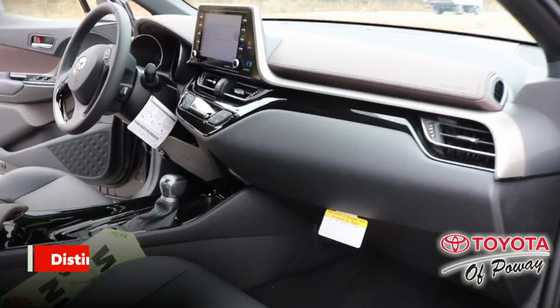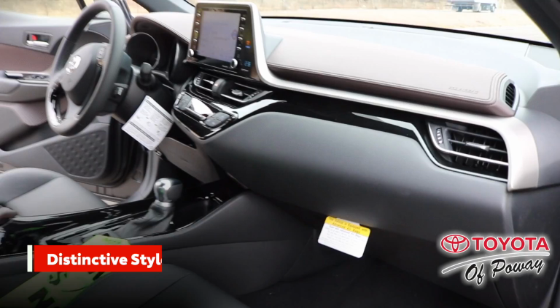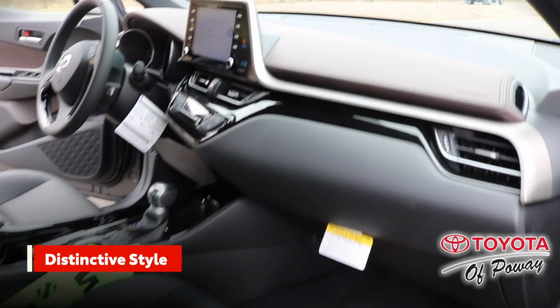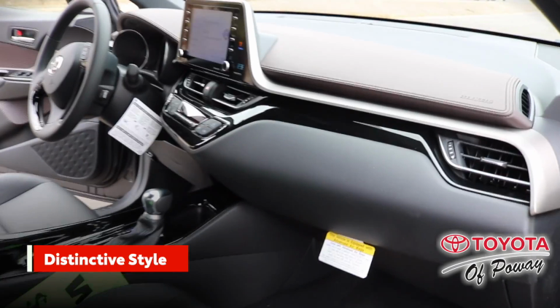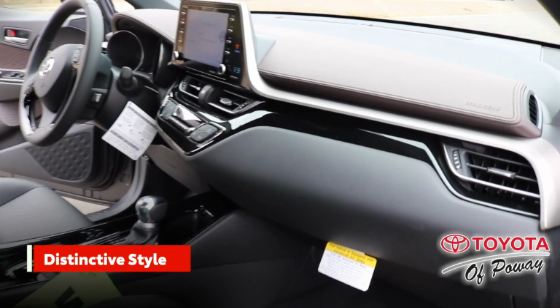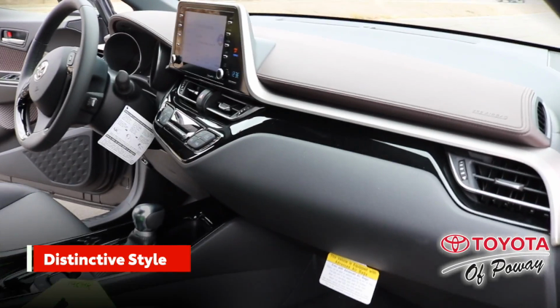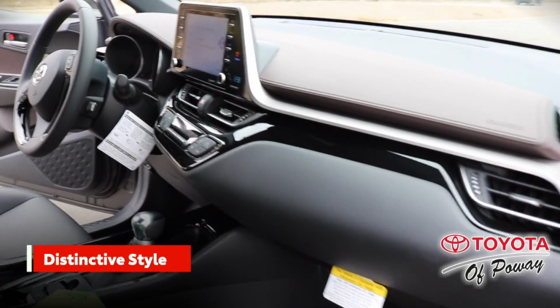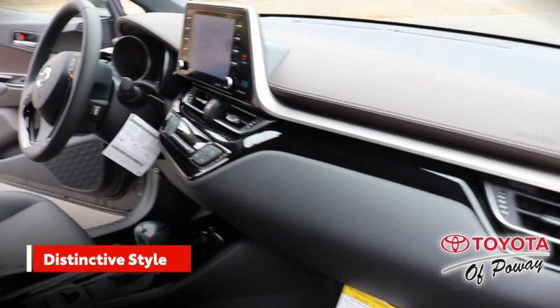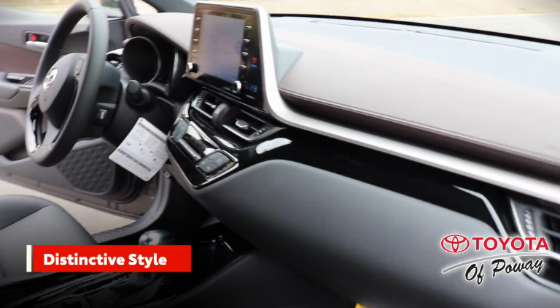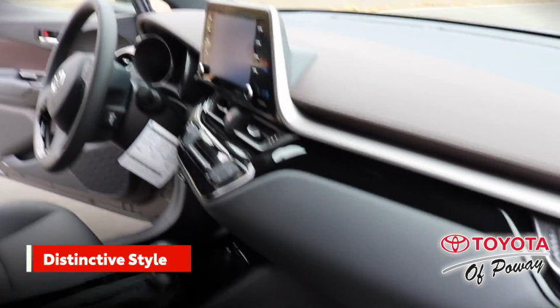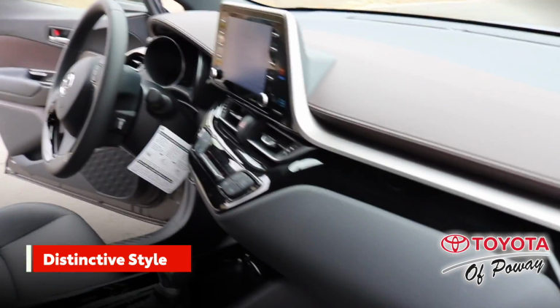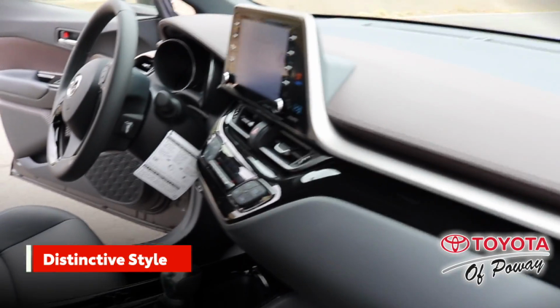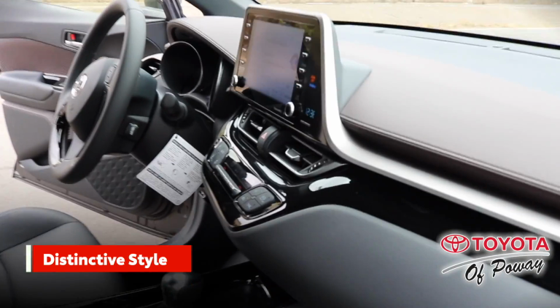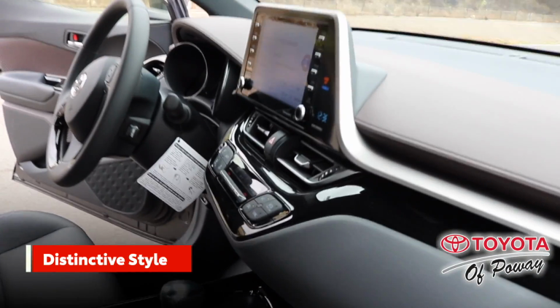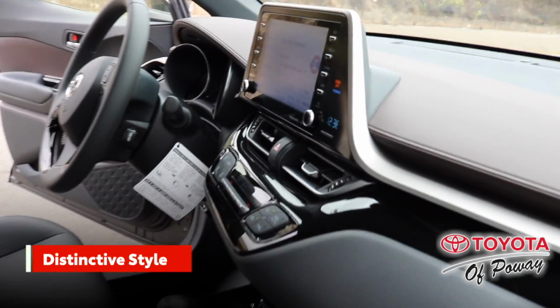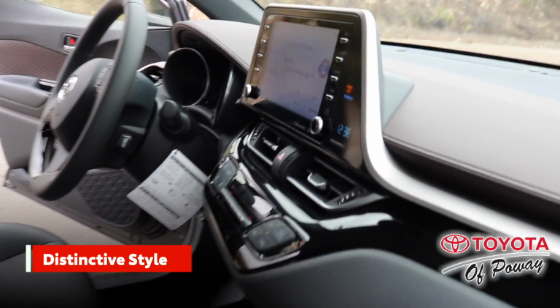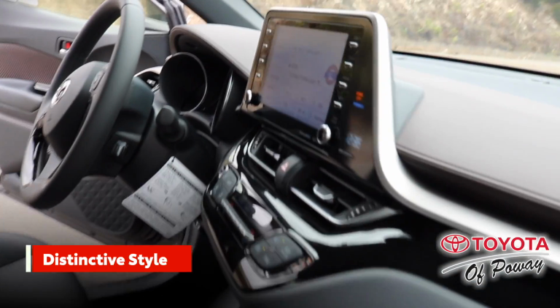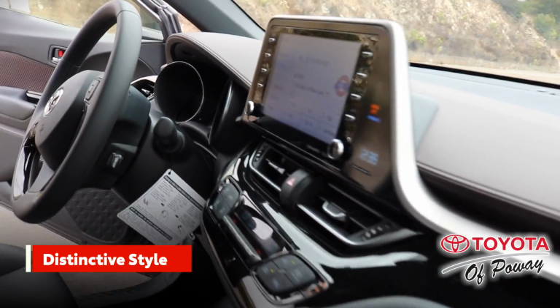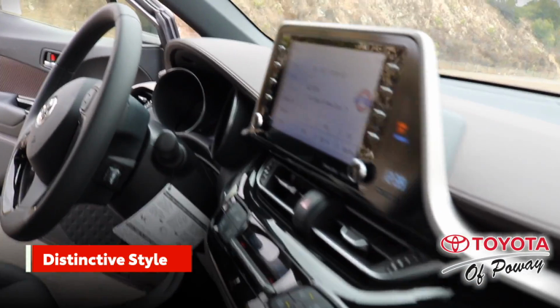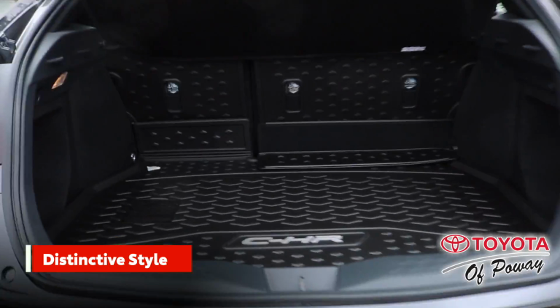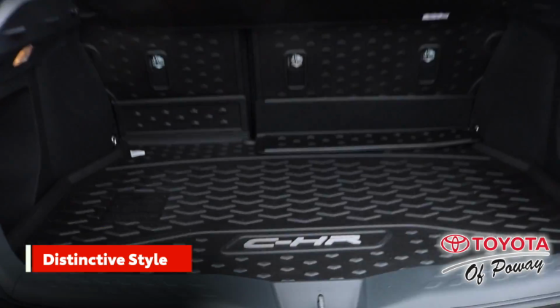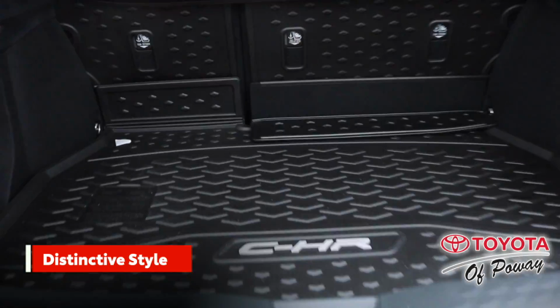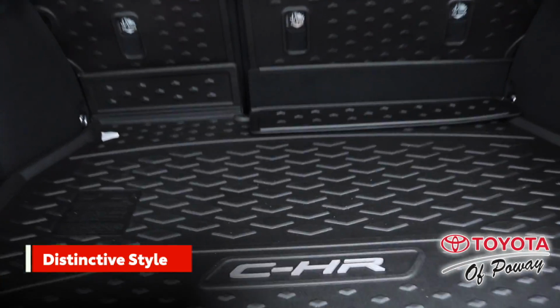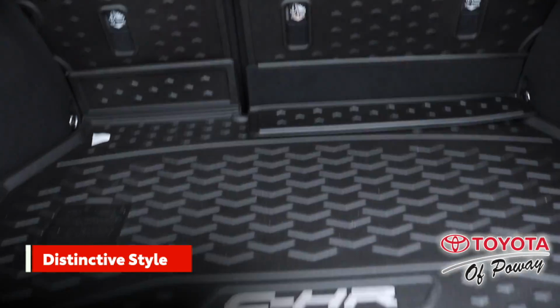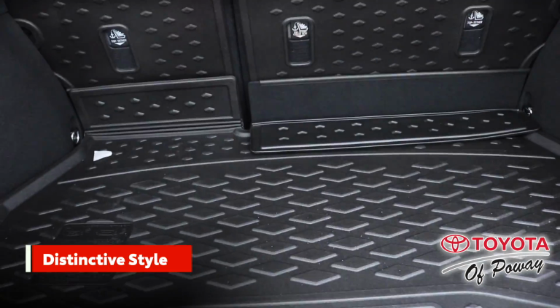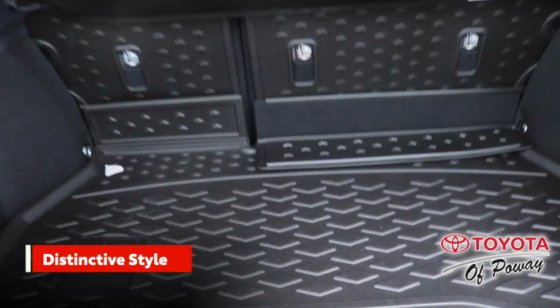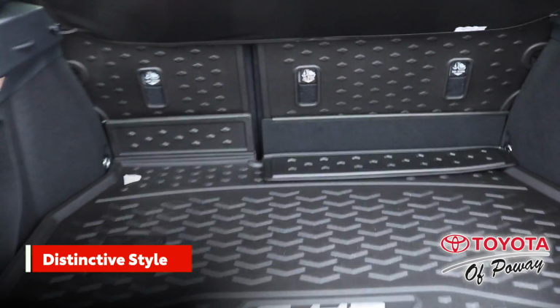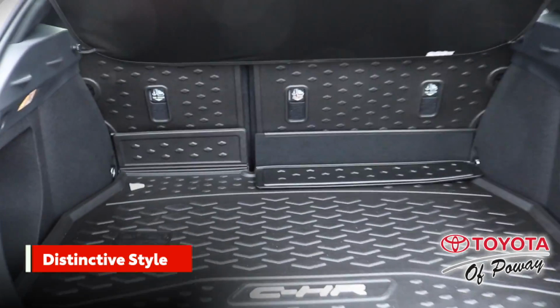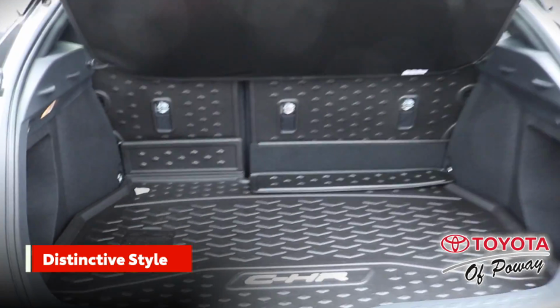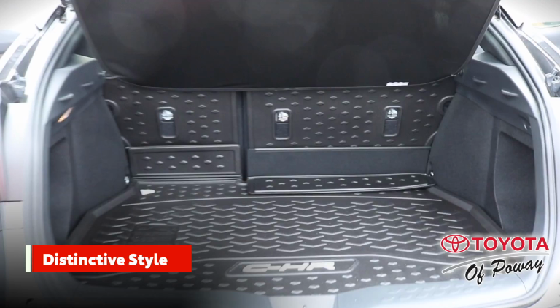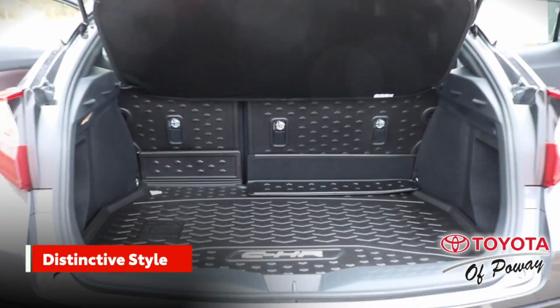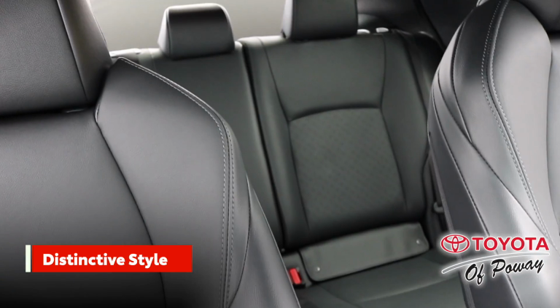Inside, the Toyota C-HR rewards you with style and intuitive space that's focused around your every move.